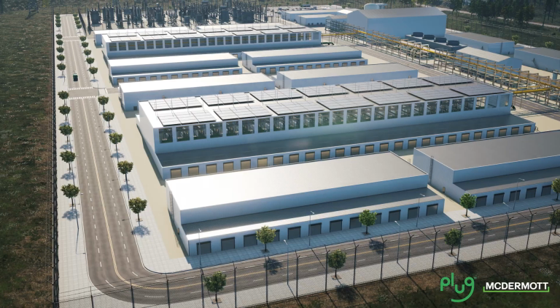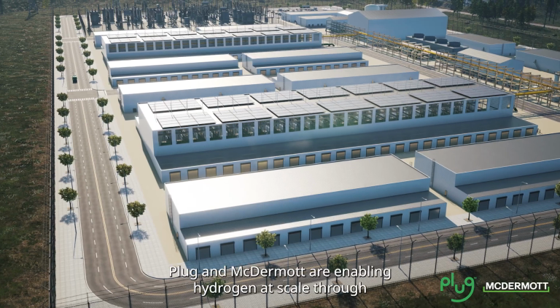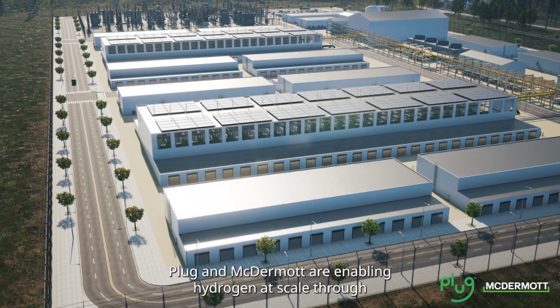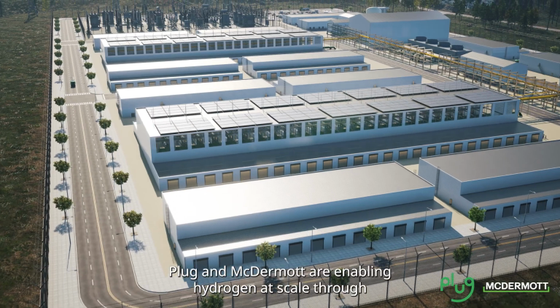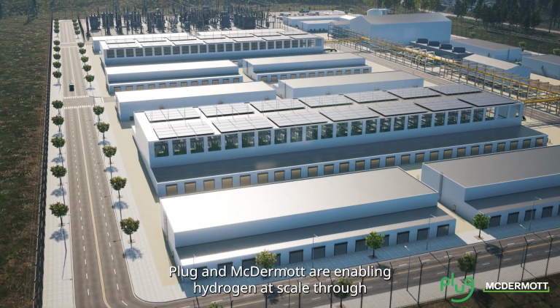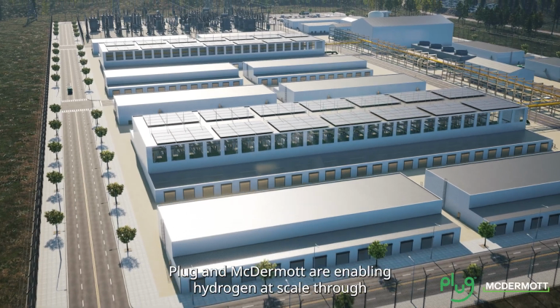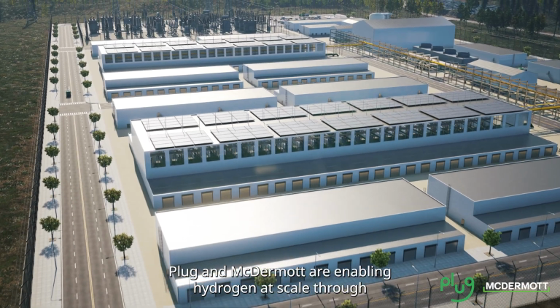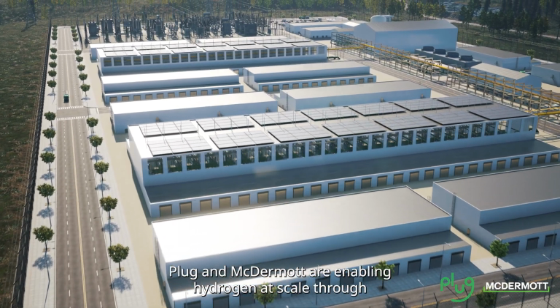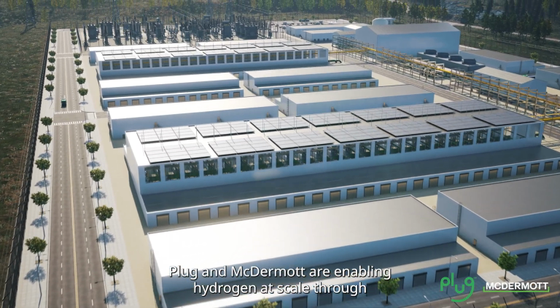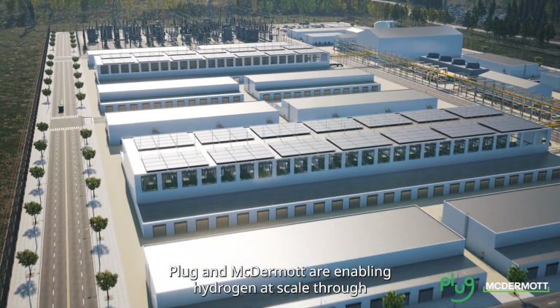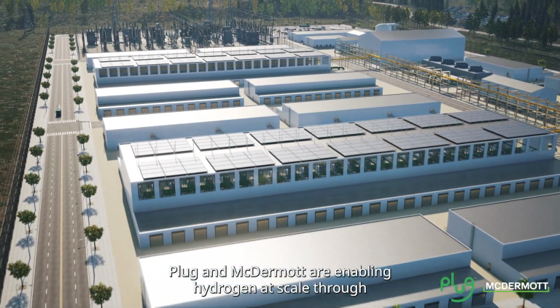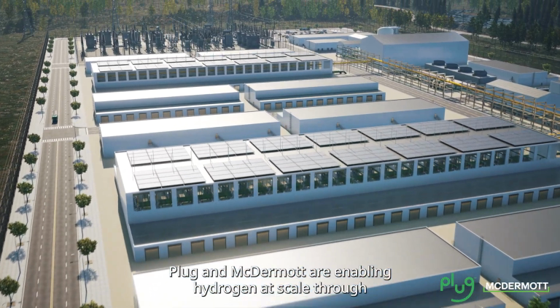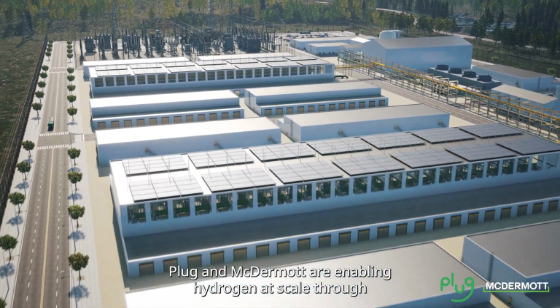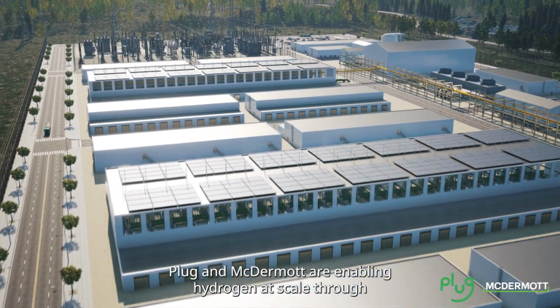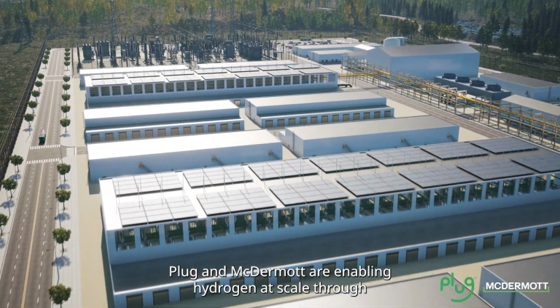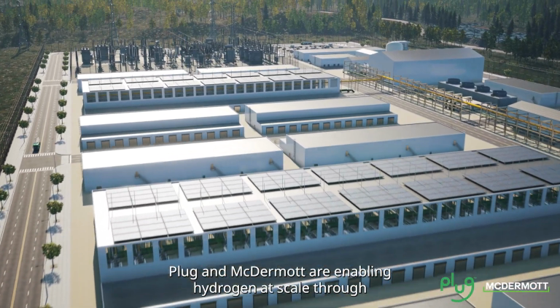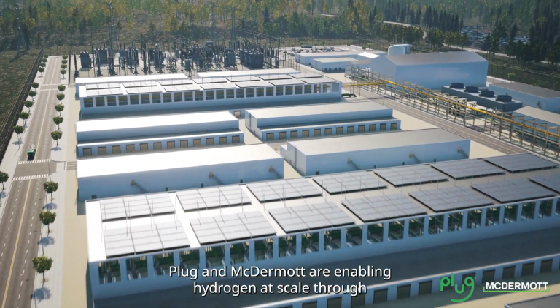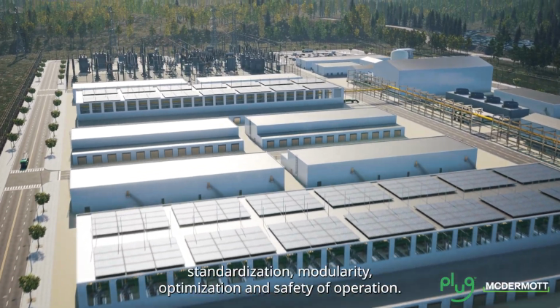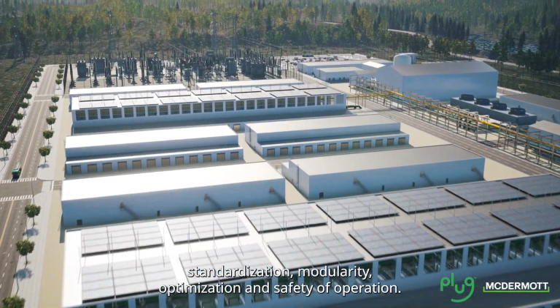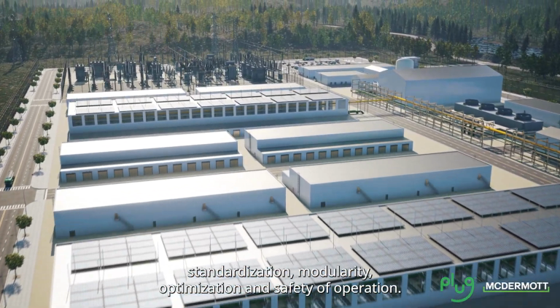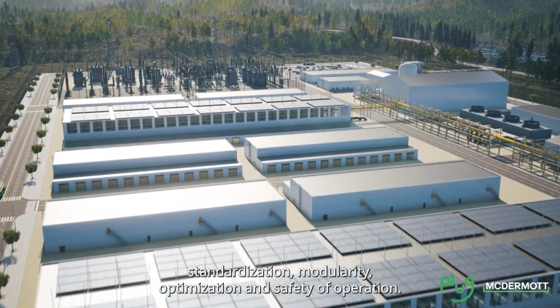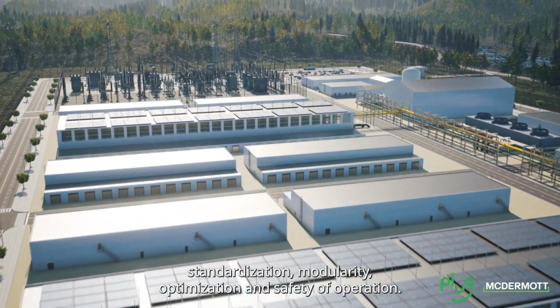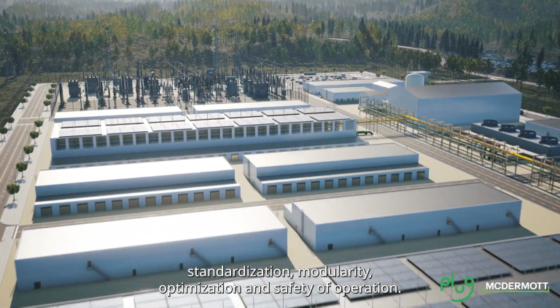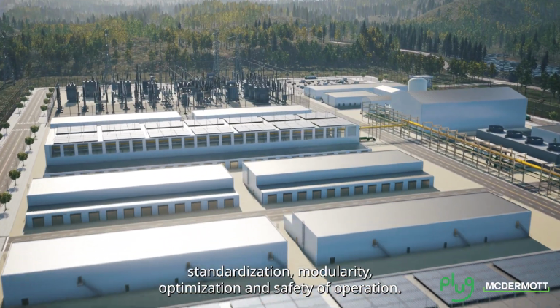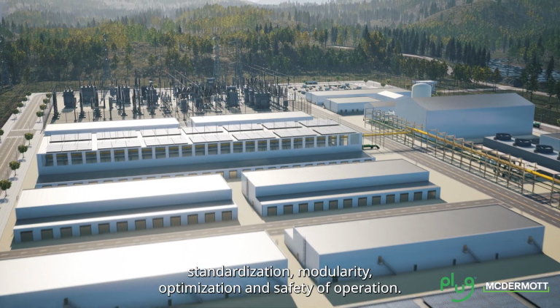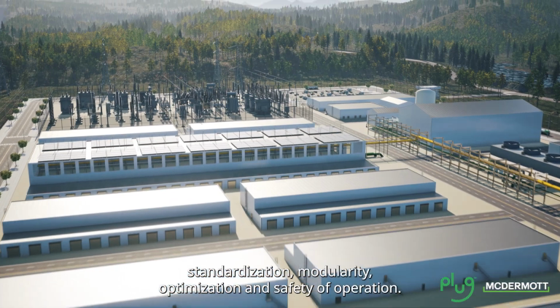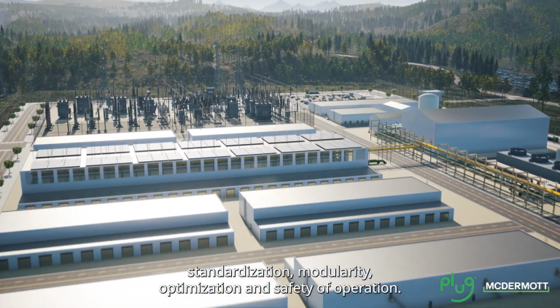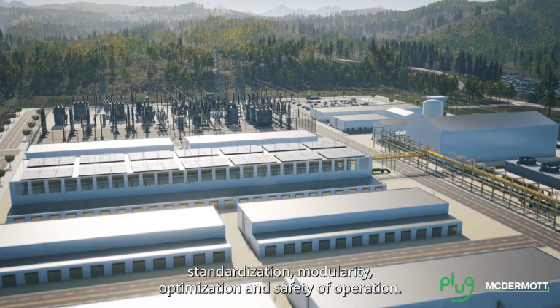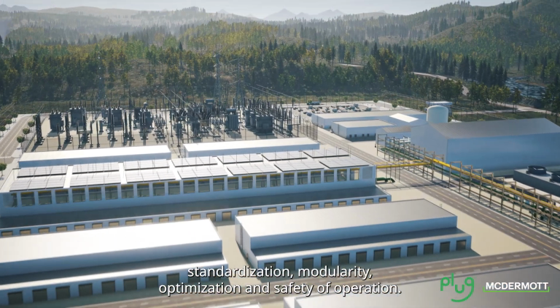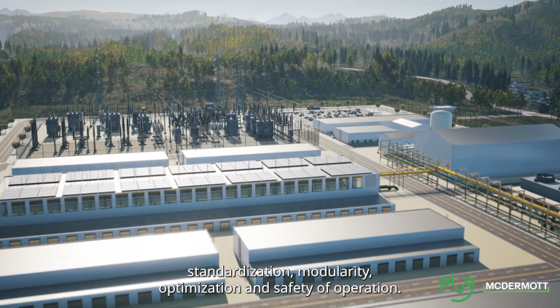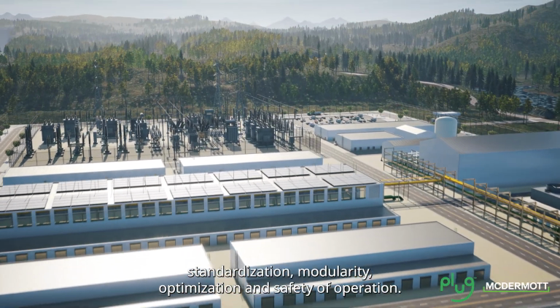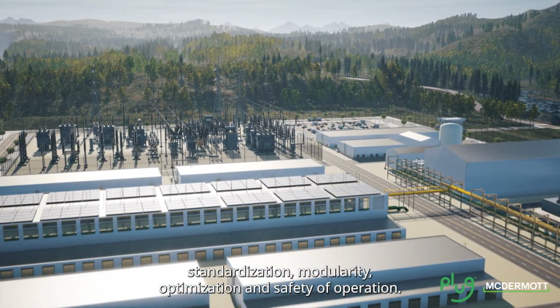Plug and McDermott are enabling hydrogen at scale through standardization, modularity, and optimization of operation.